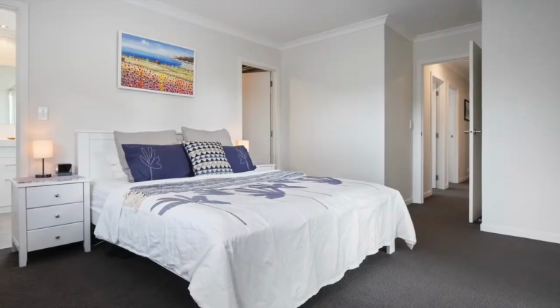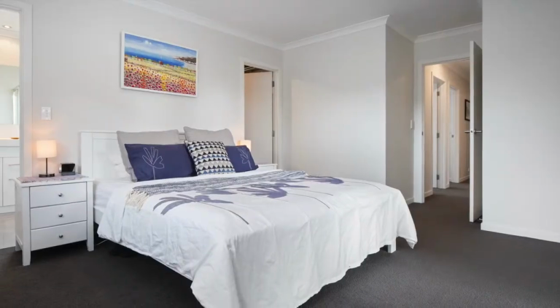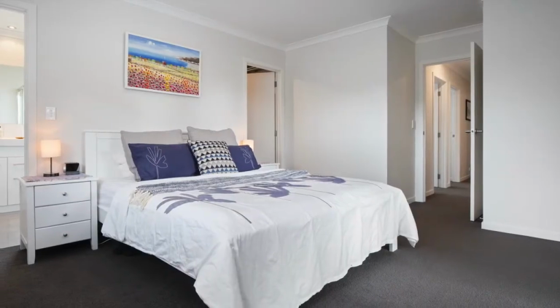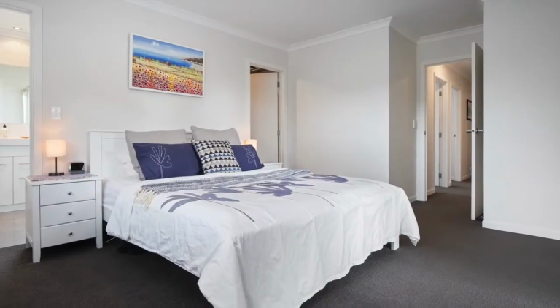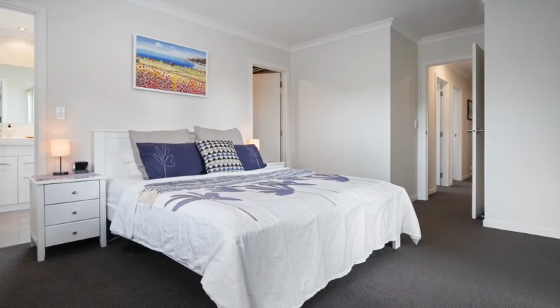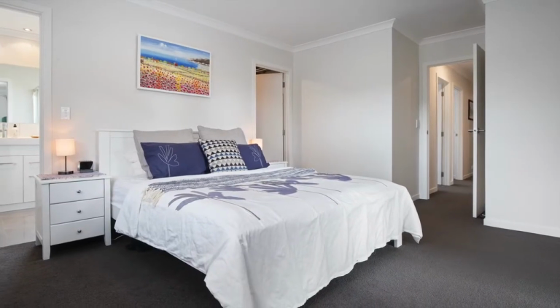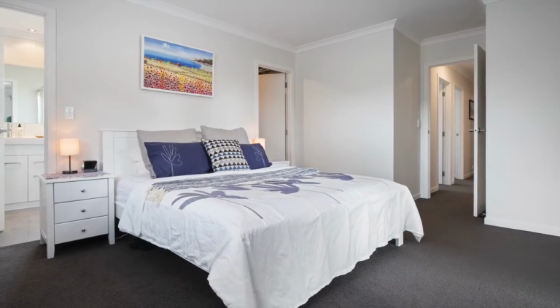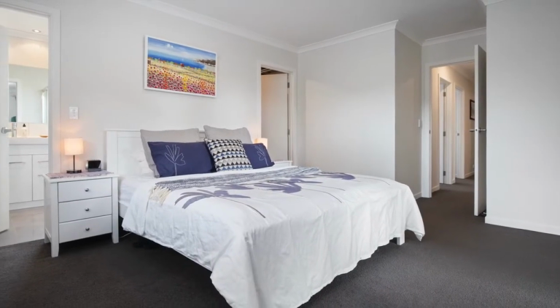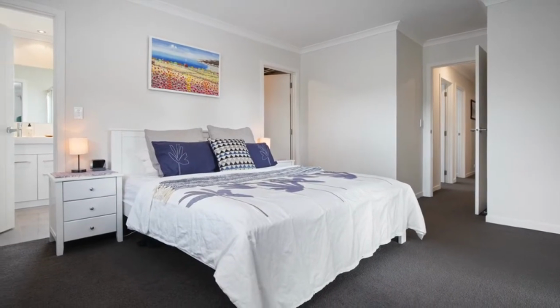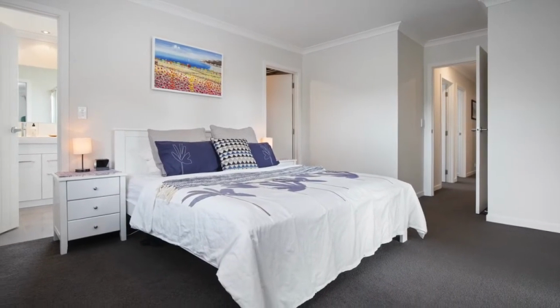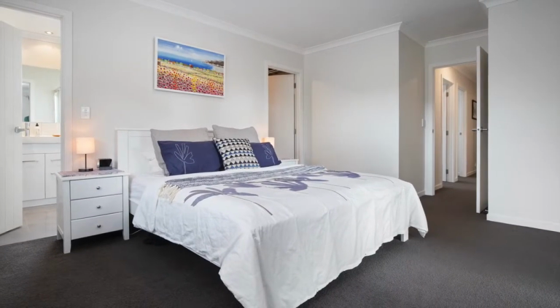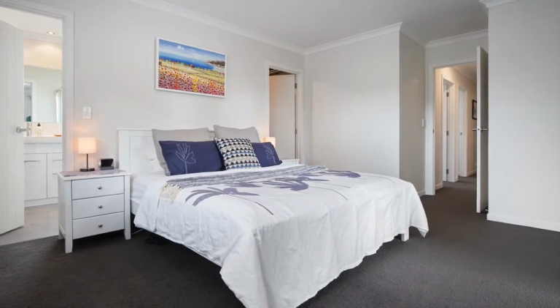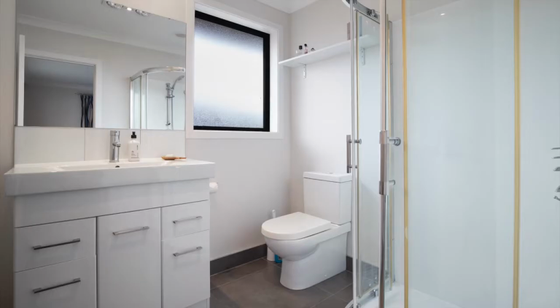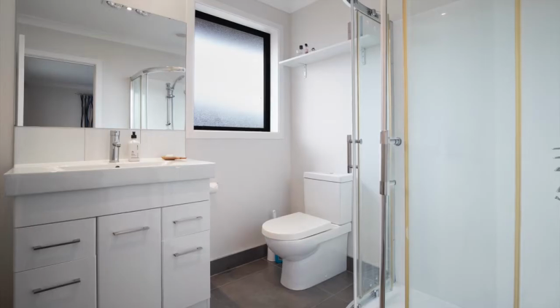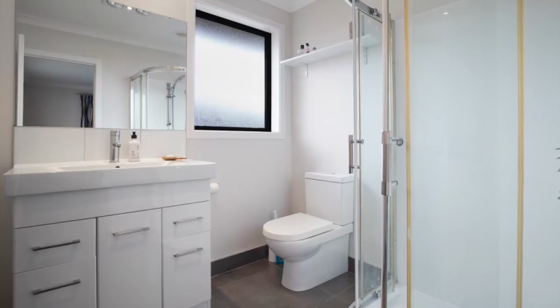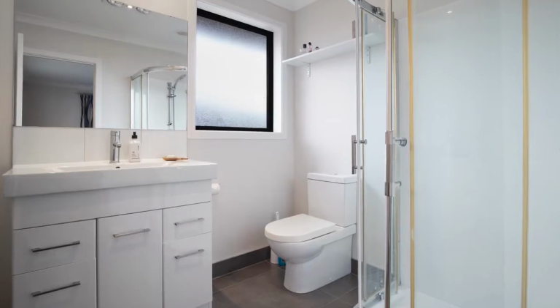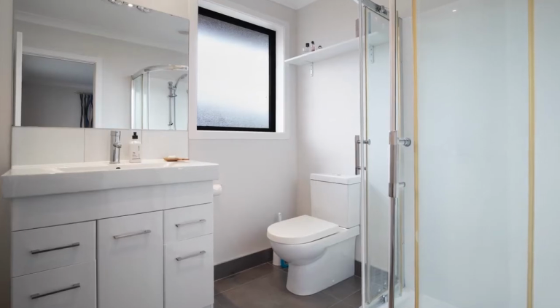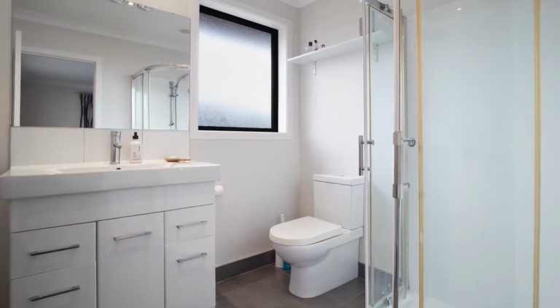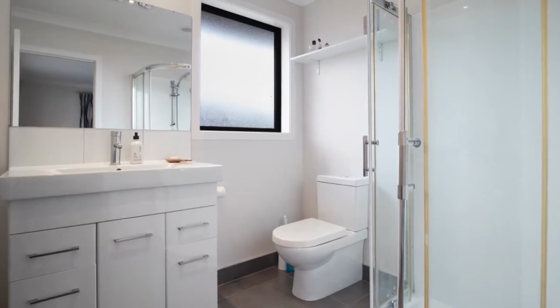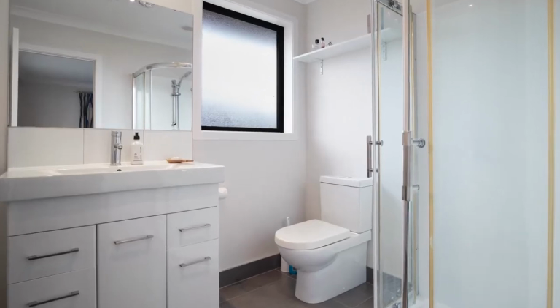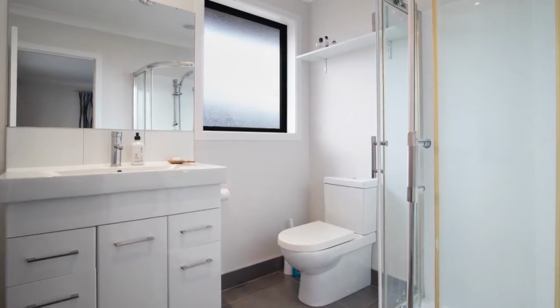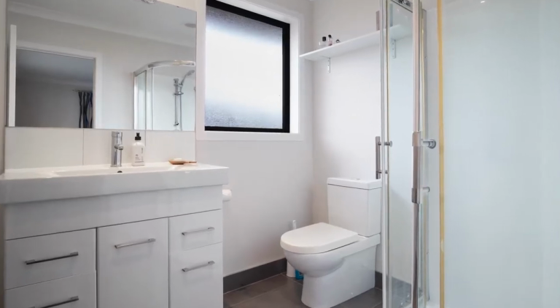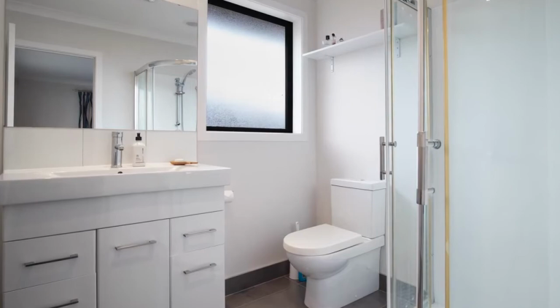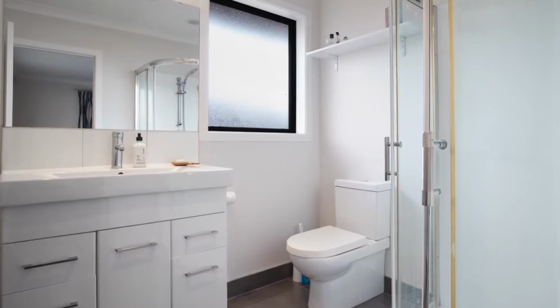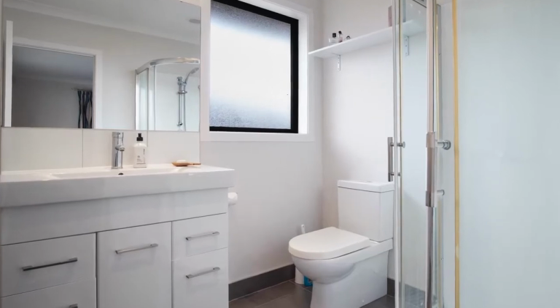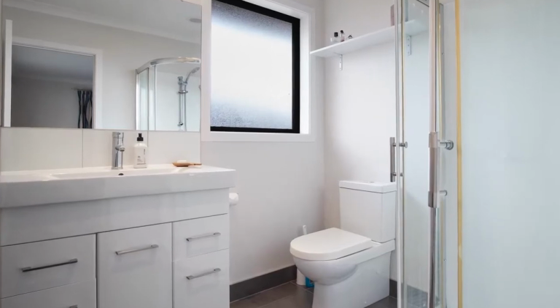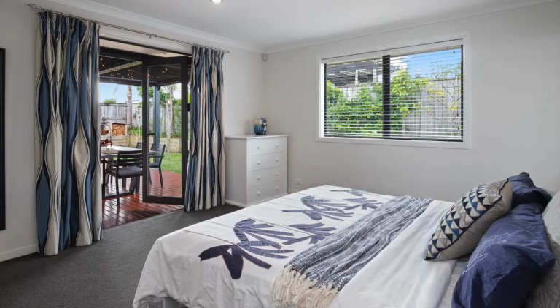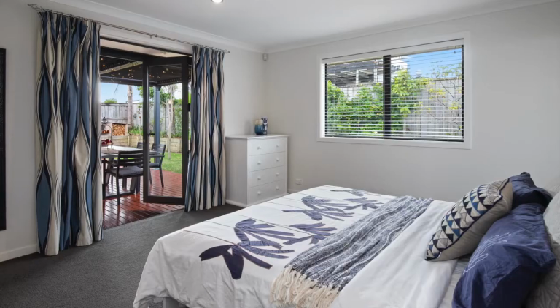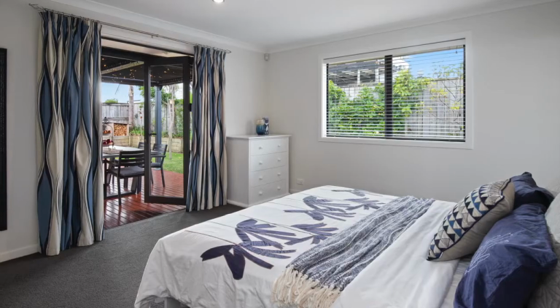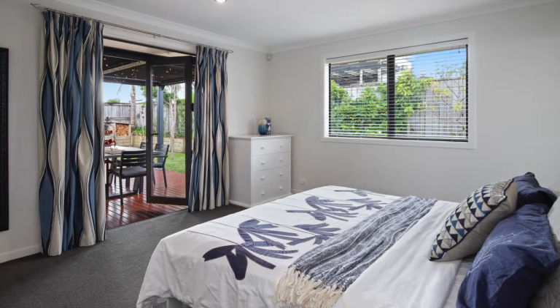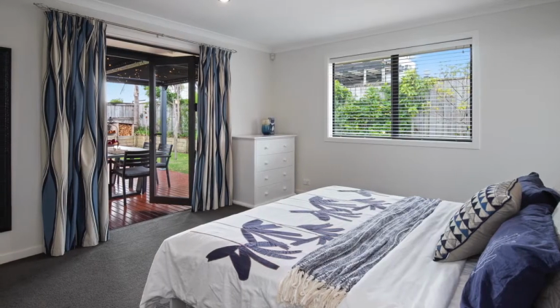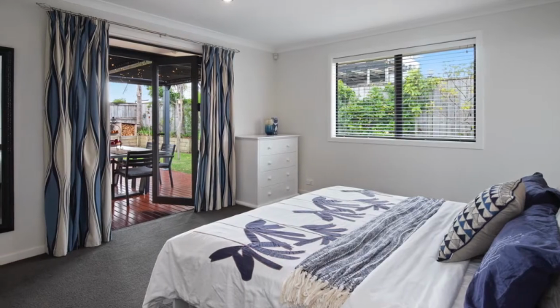The master bedroom features an ensuite and walk-in wardrobe, and is complete with doors that lead outside to the terrace.